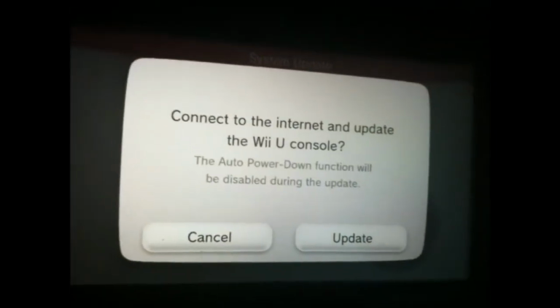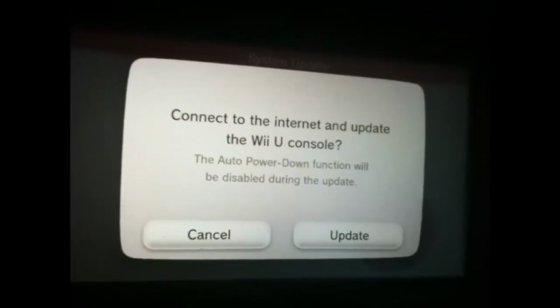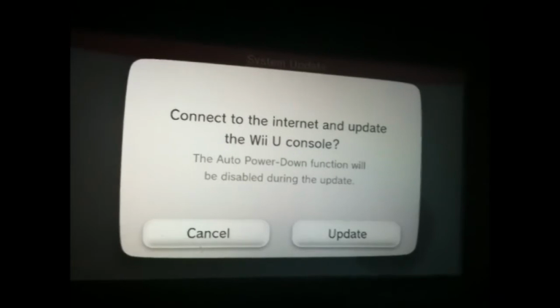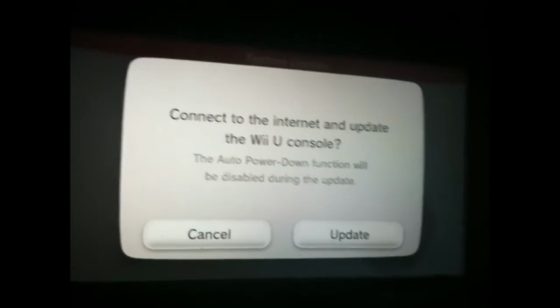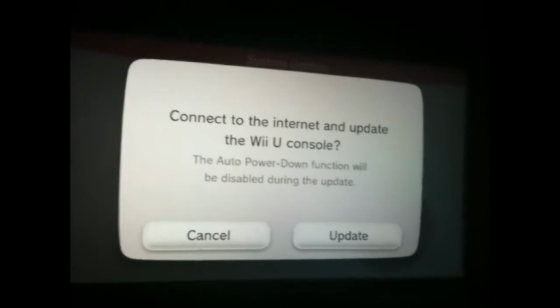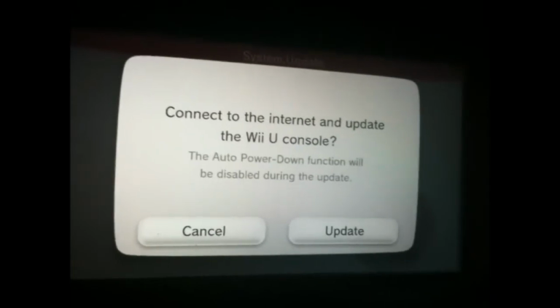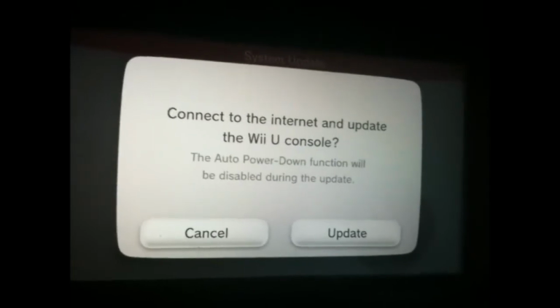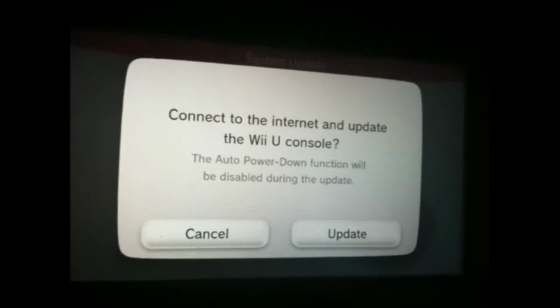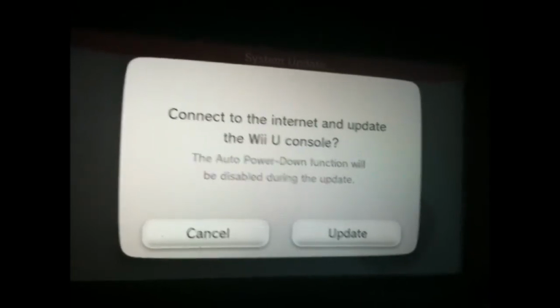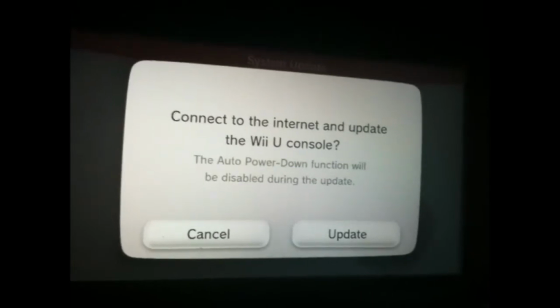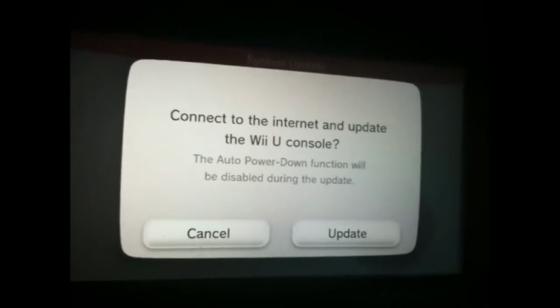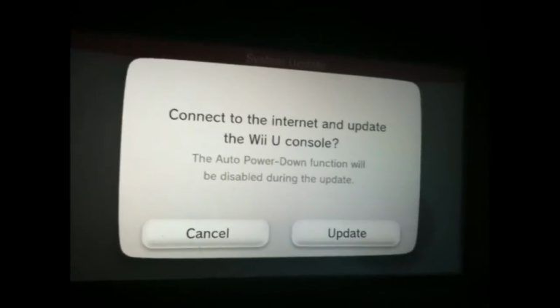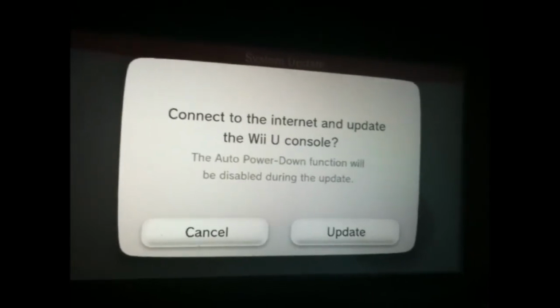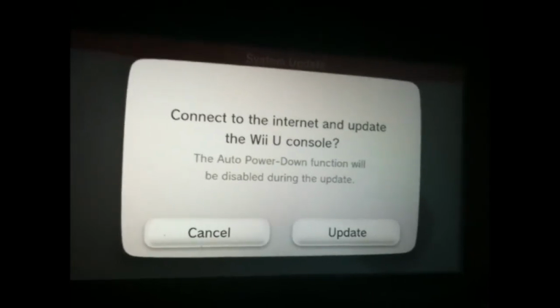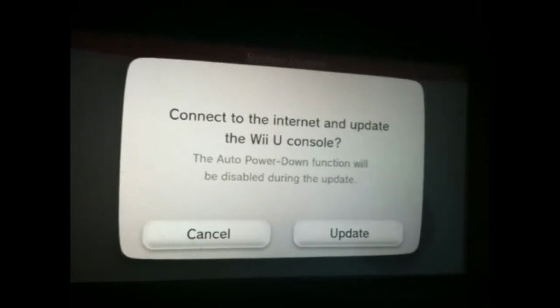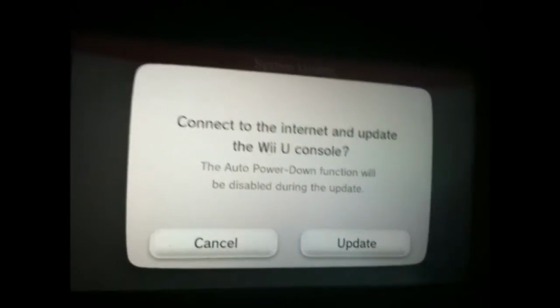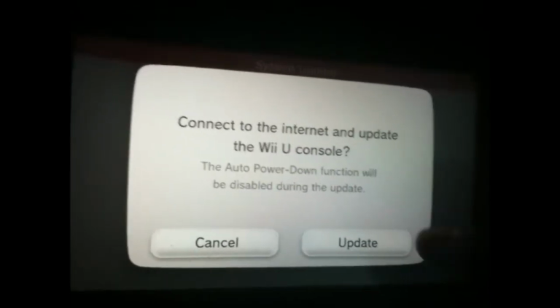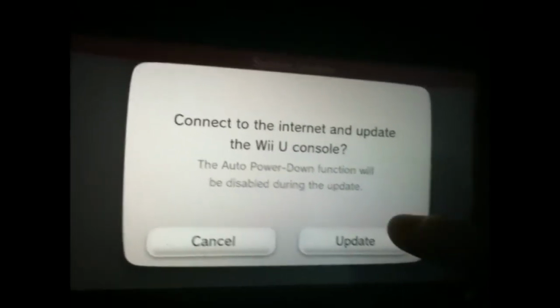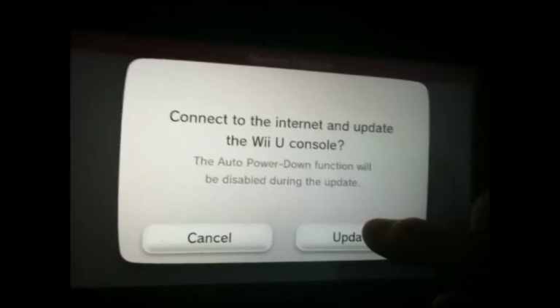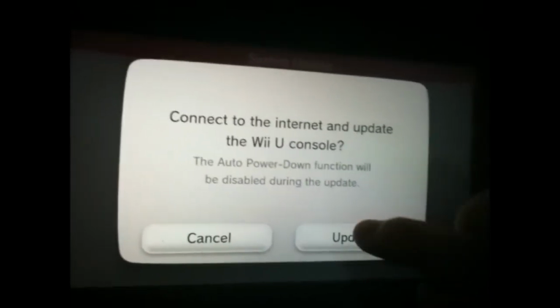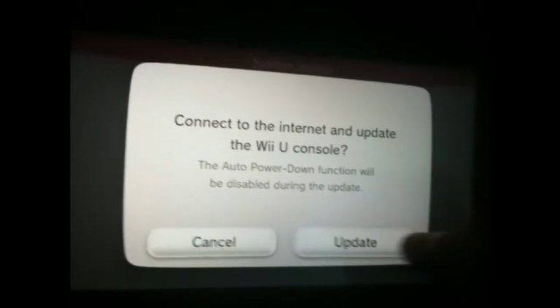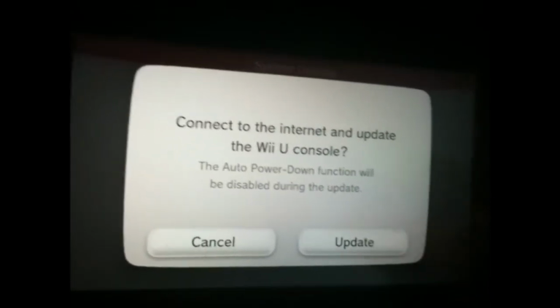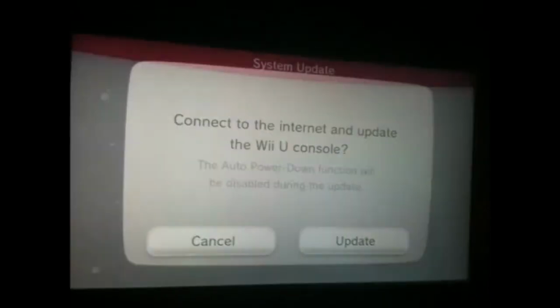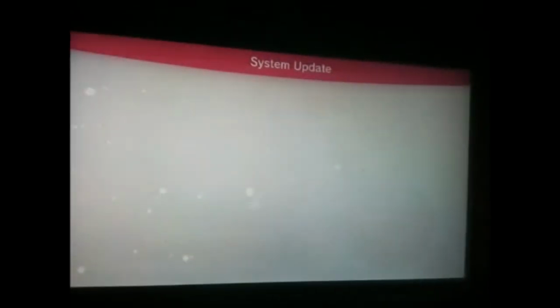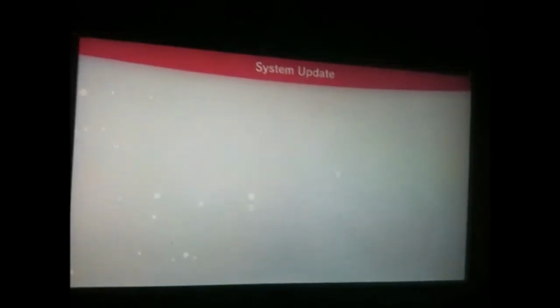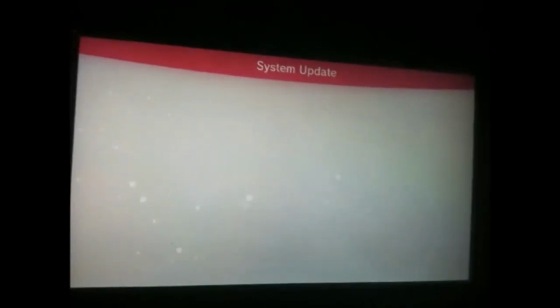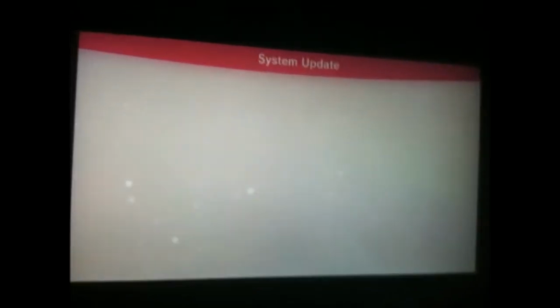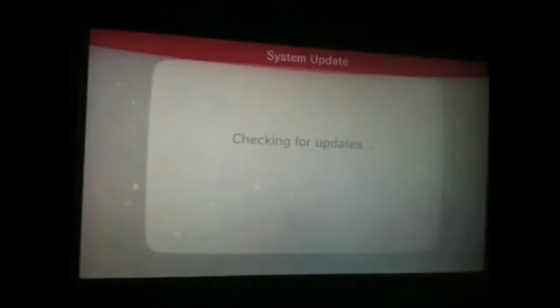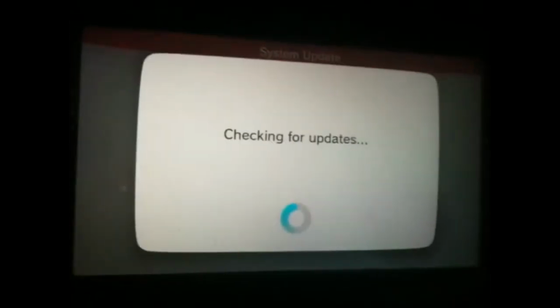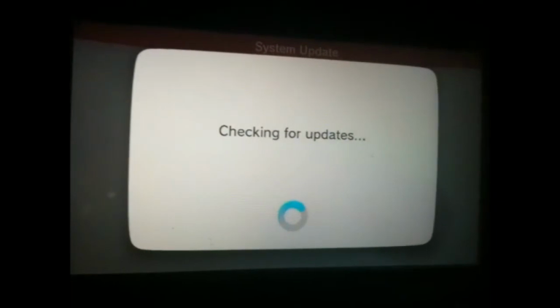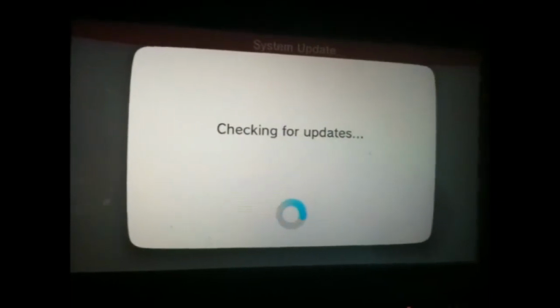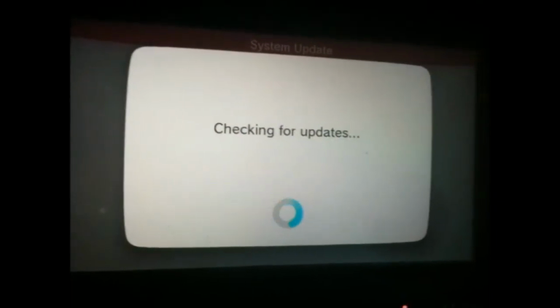Connect to the internet and update the Wii U console. Click Update and it will check for updates.